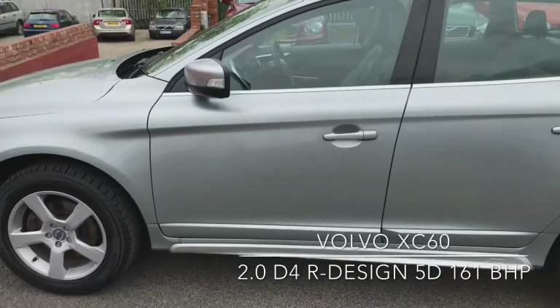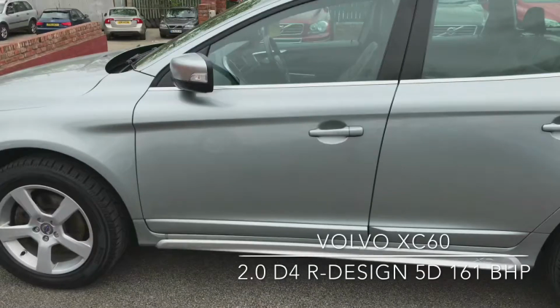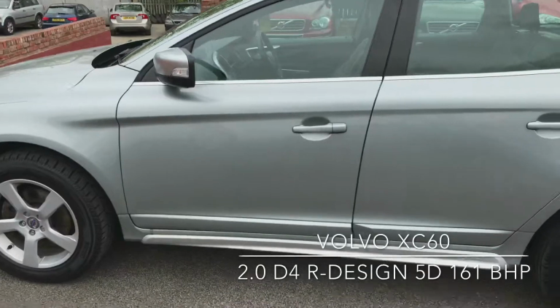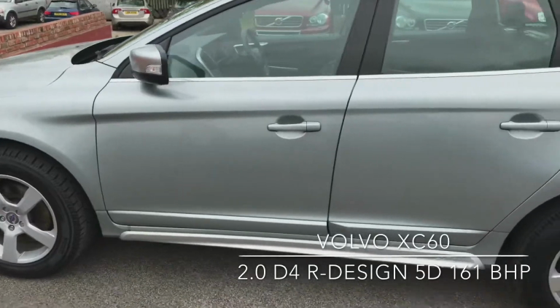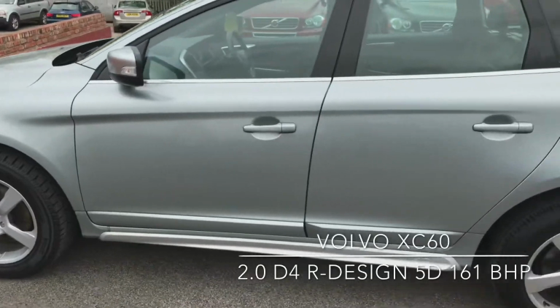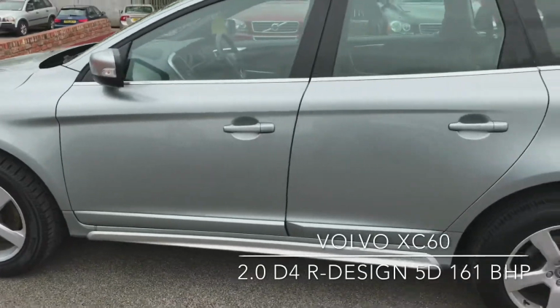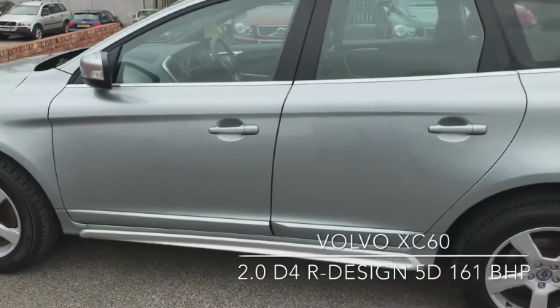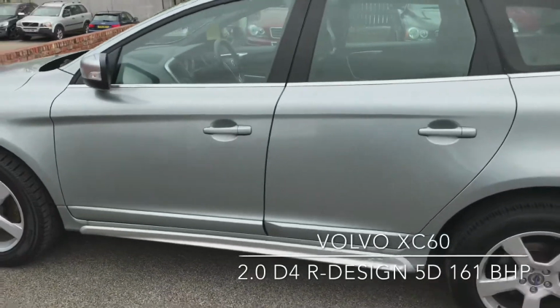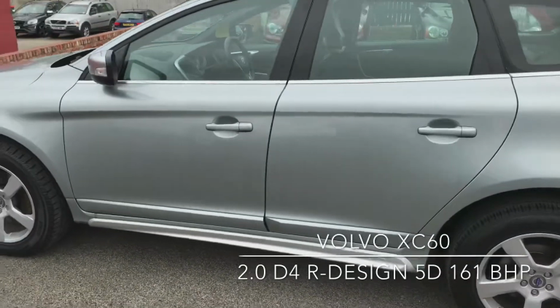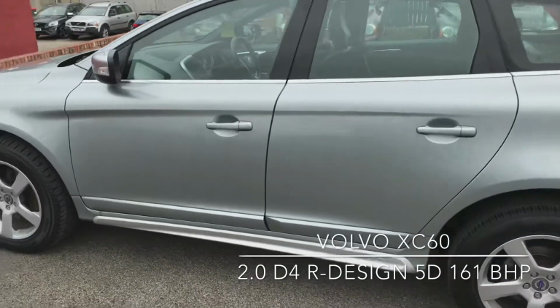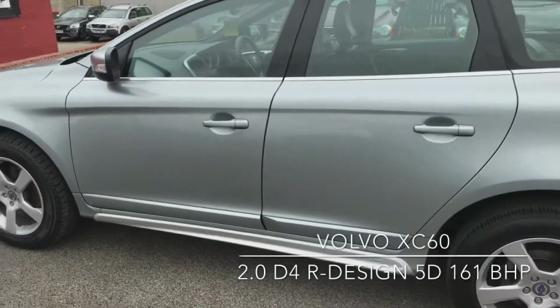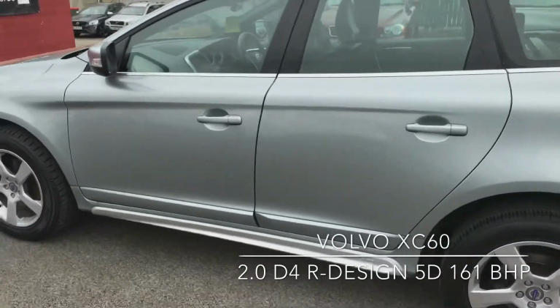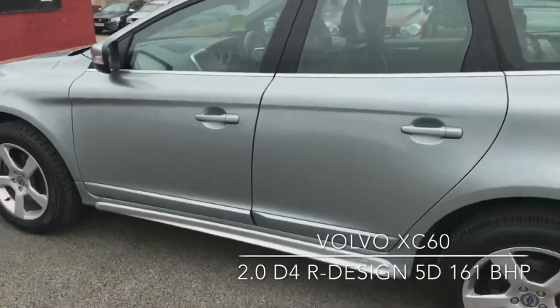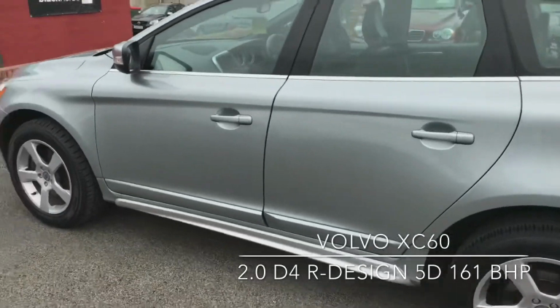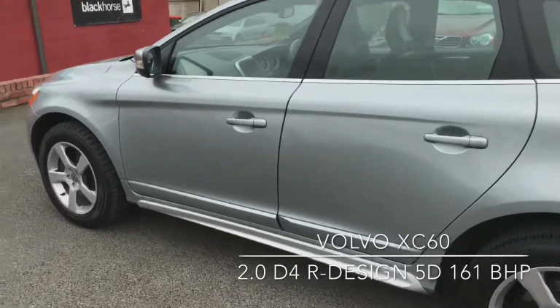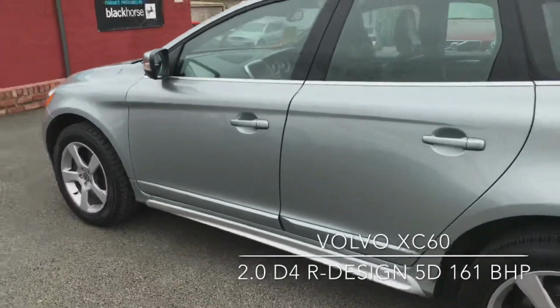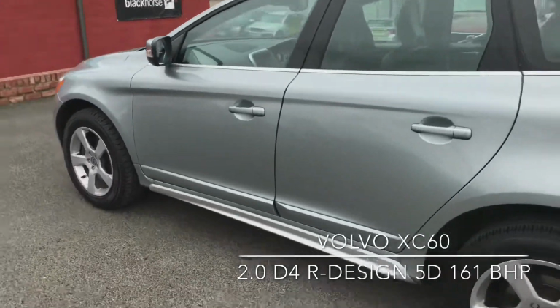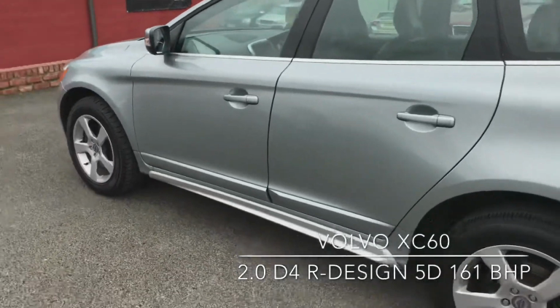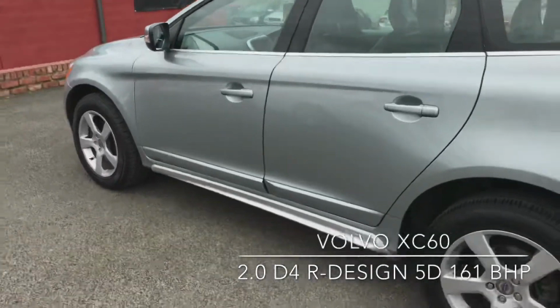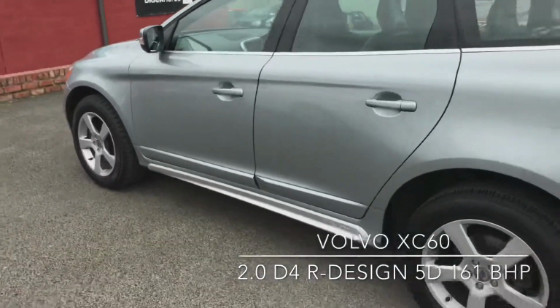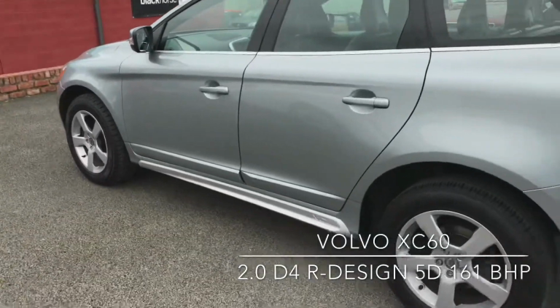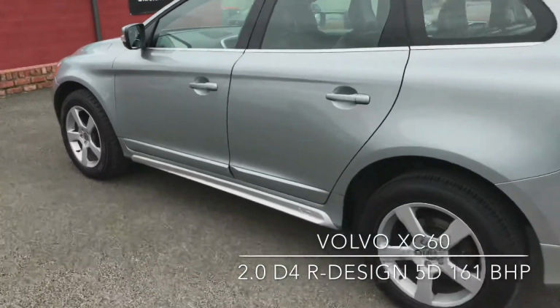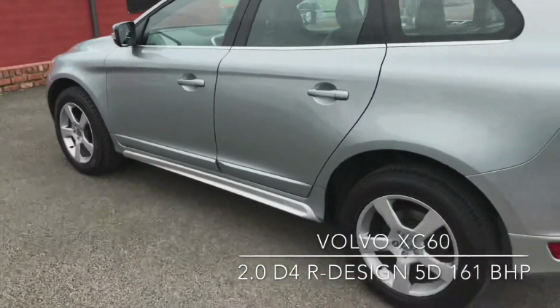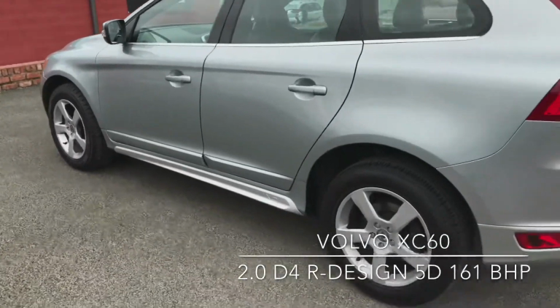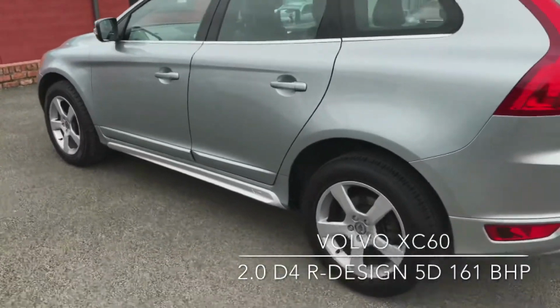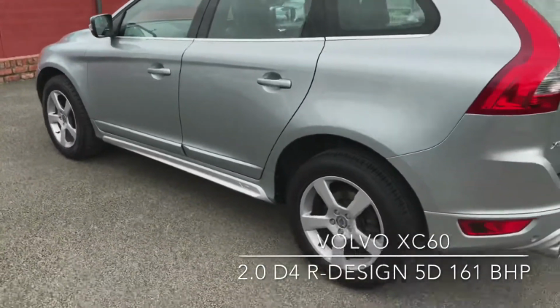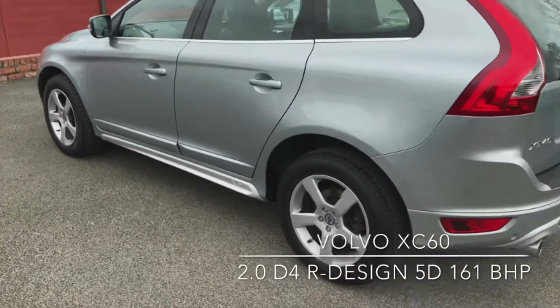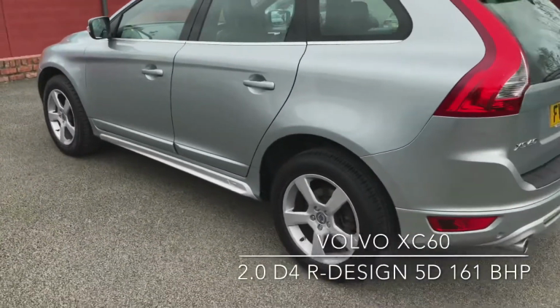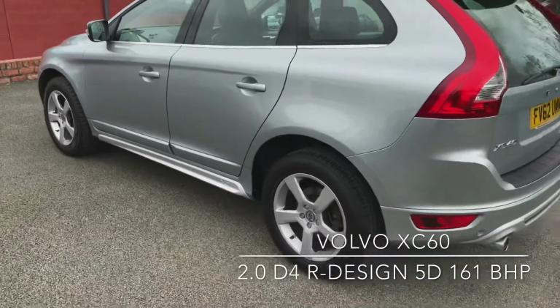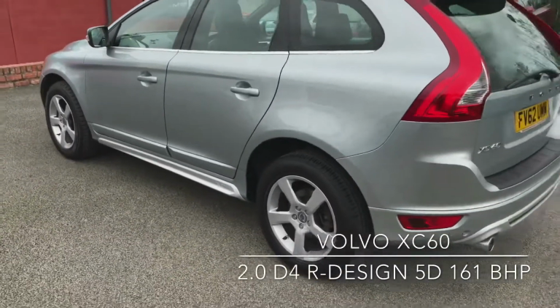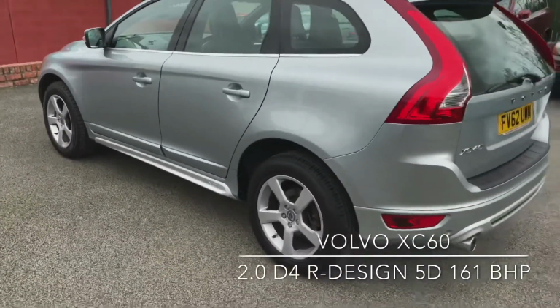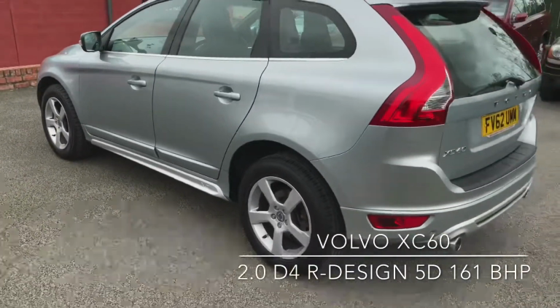As you can see it's been well looked after. The bodywork and alloy wheels are in great condition.